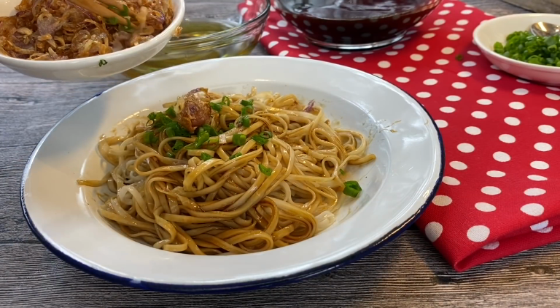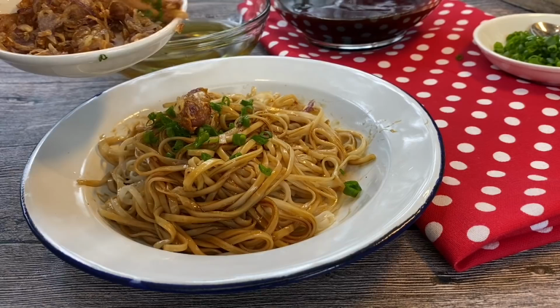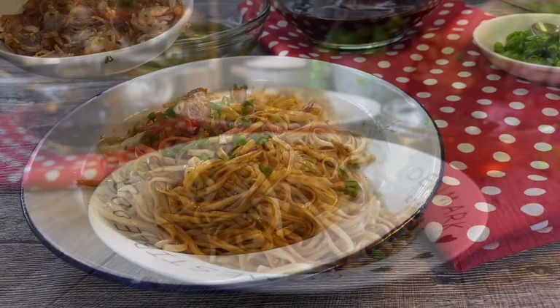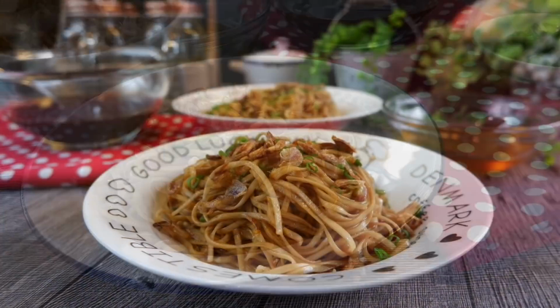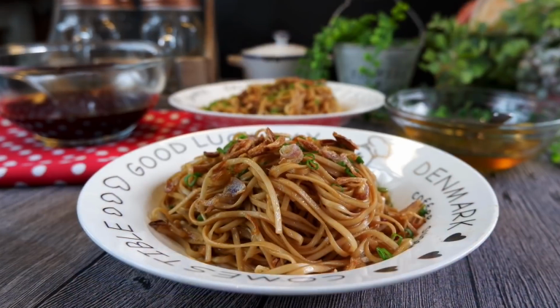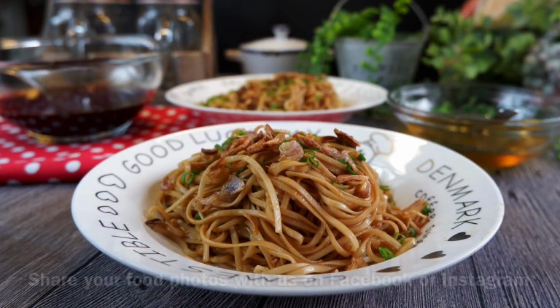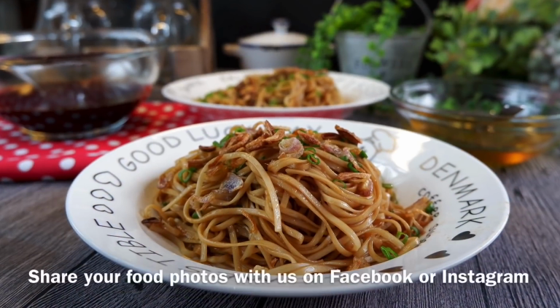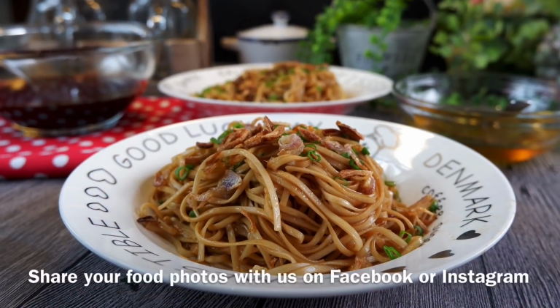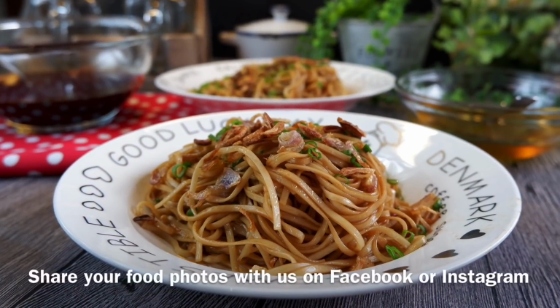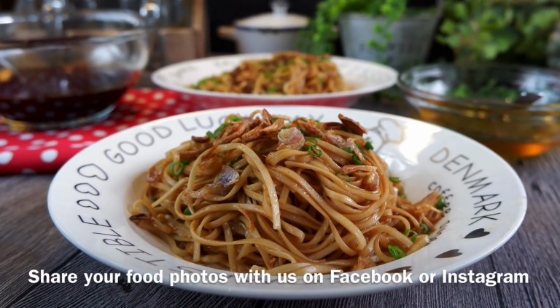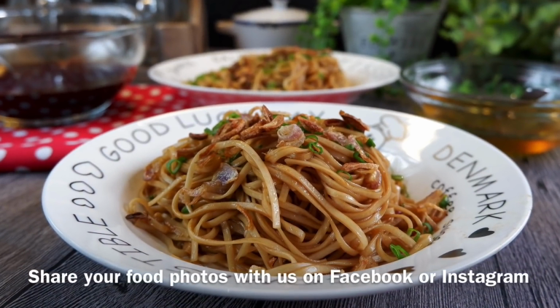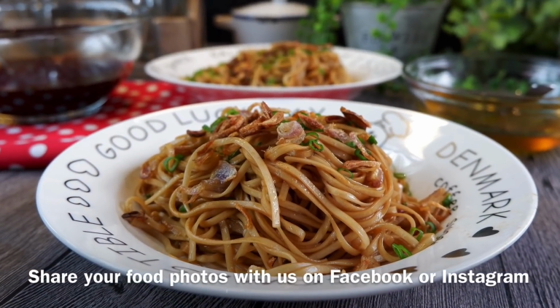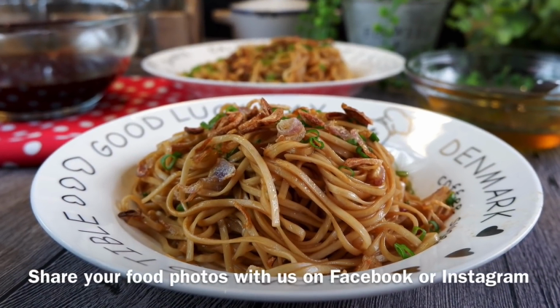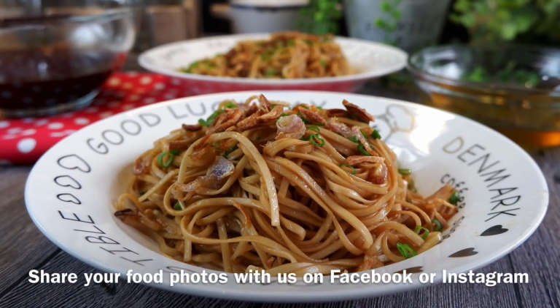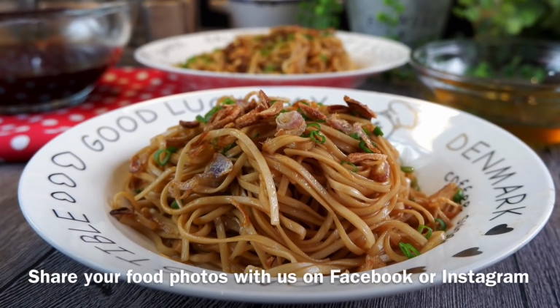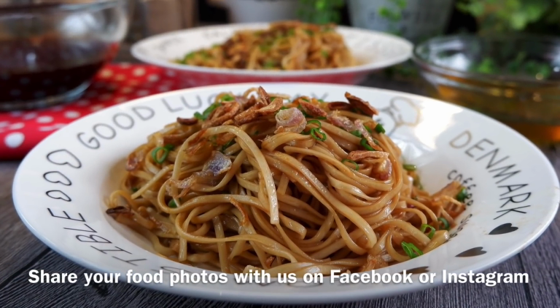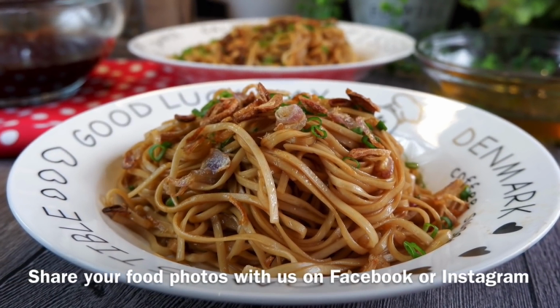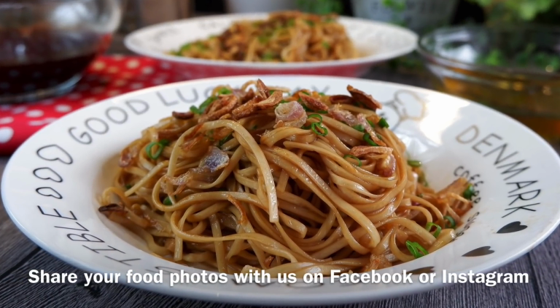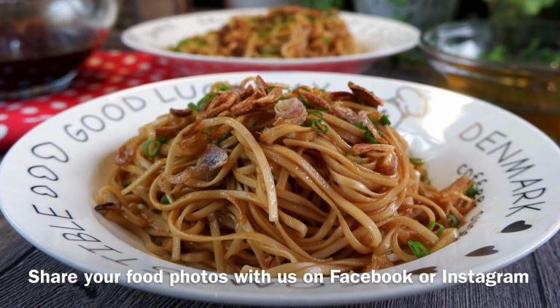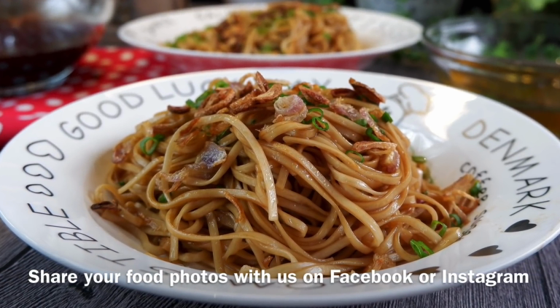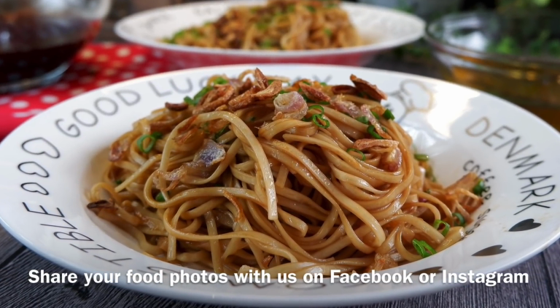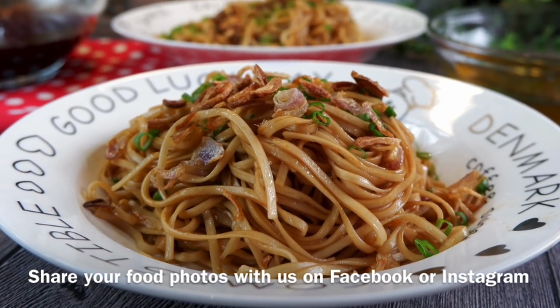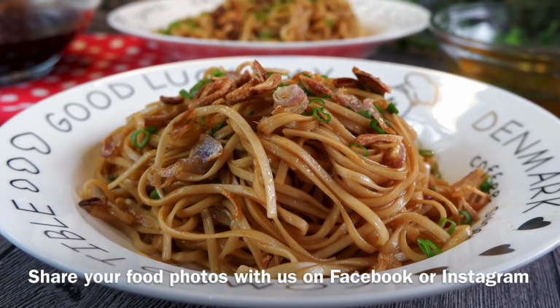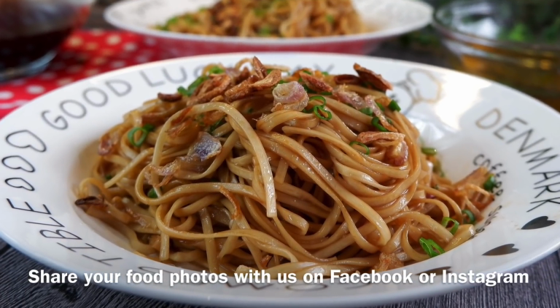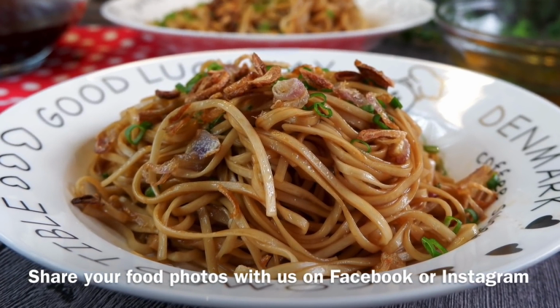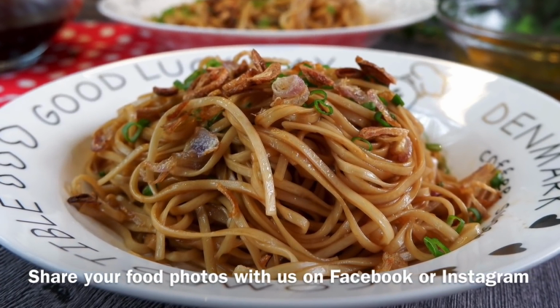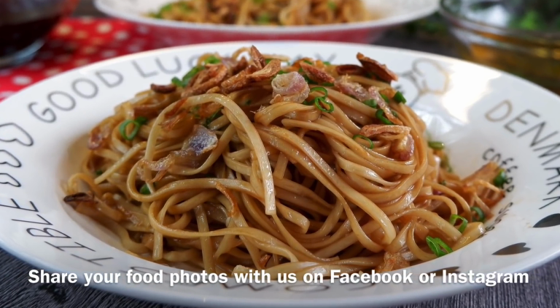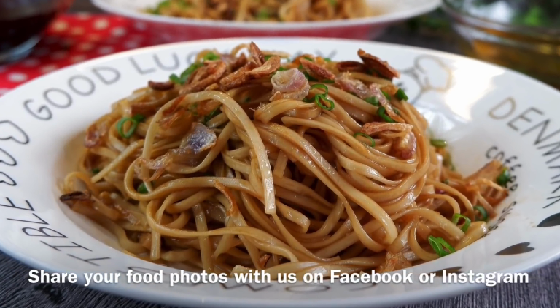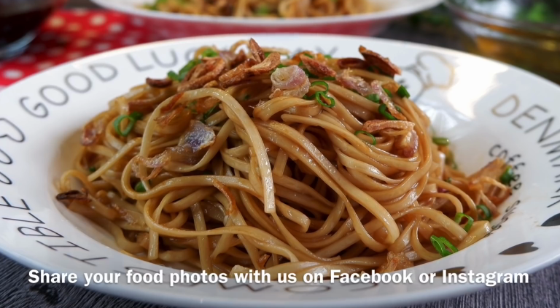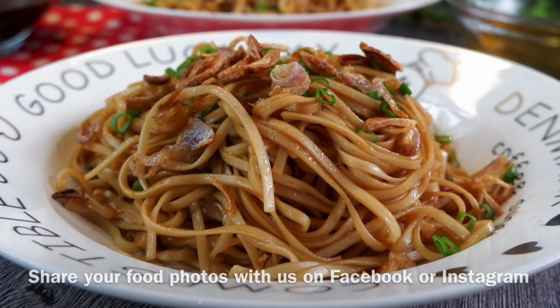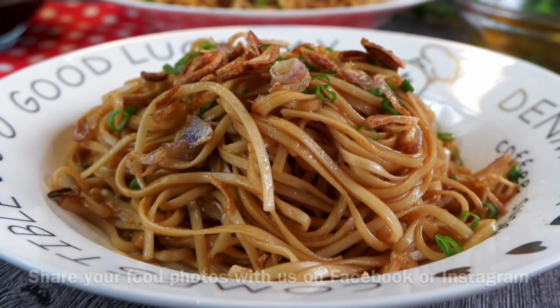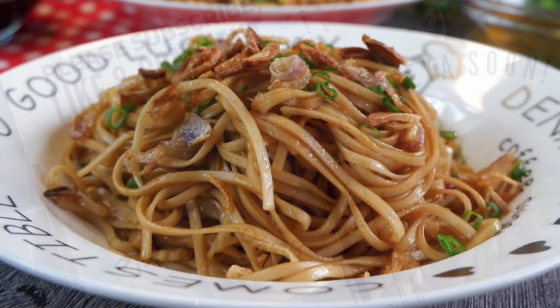Time to enjoy our lunch. So ladies and gentlemen, I hope you like our video. Do click like on our video and subscribe to our channel. Thank you for watching.